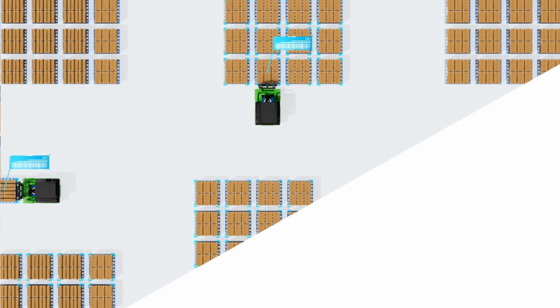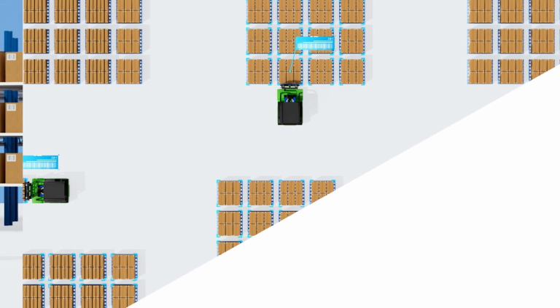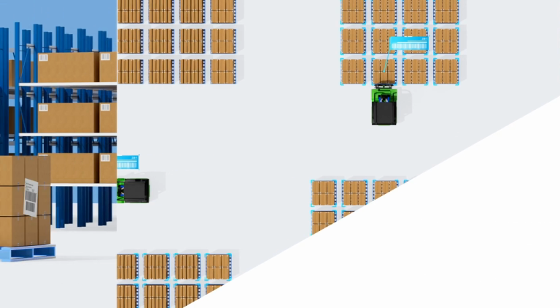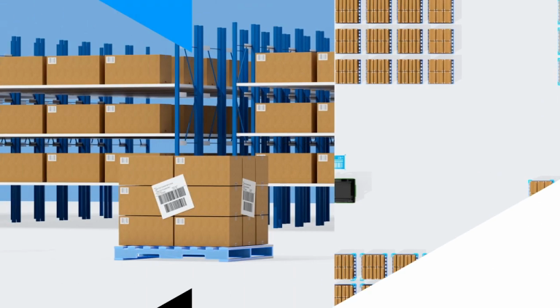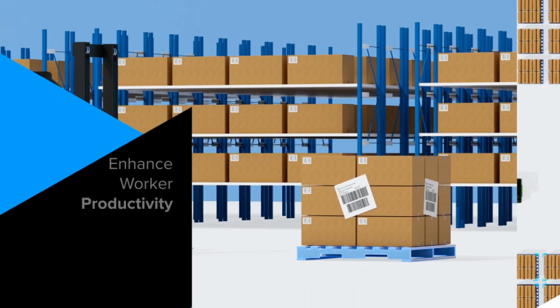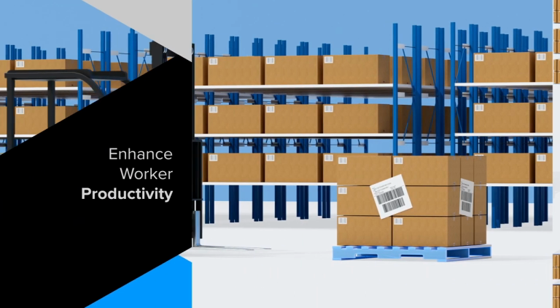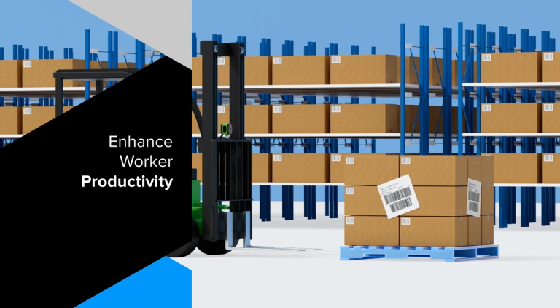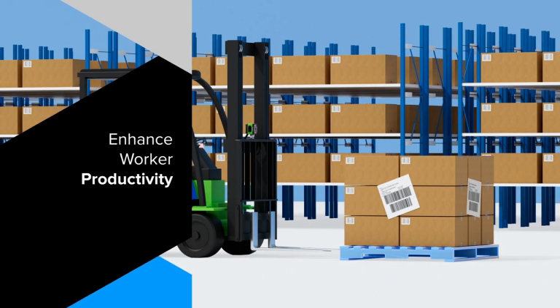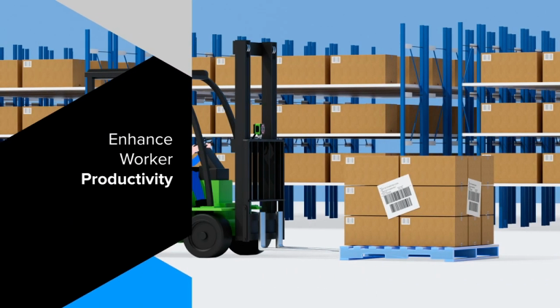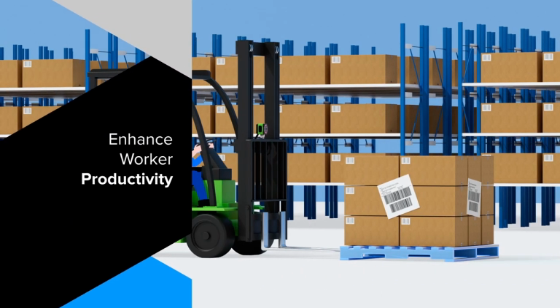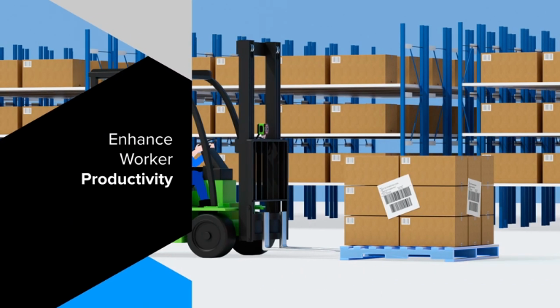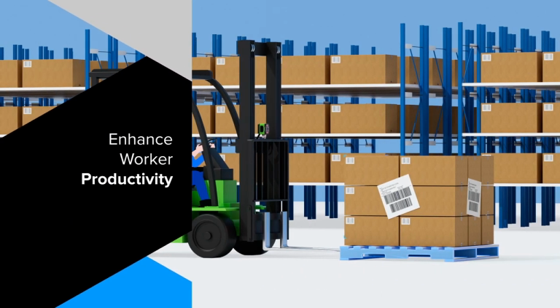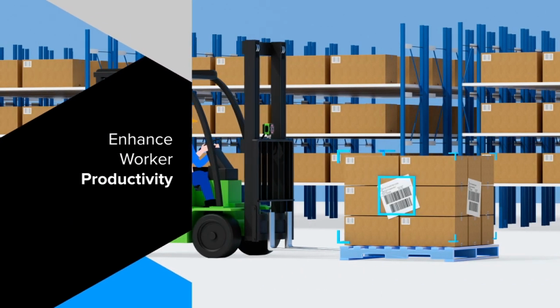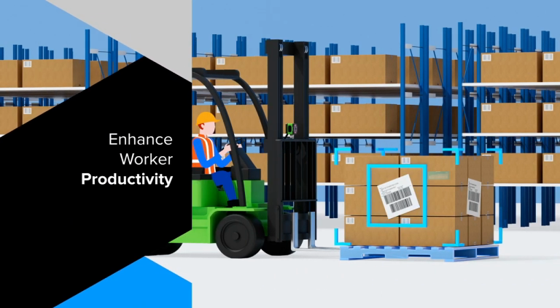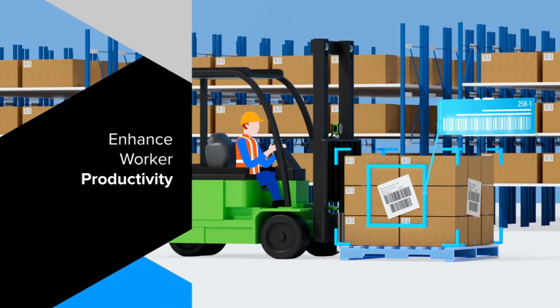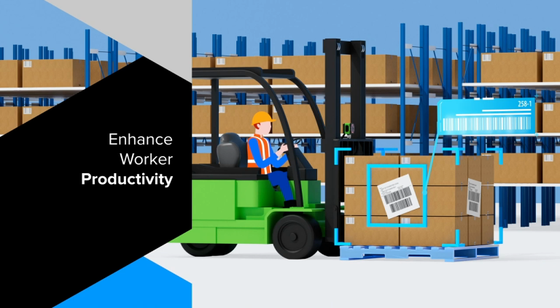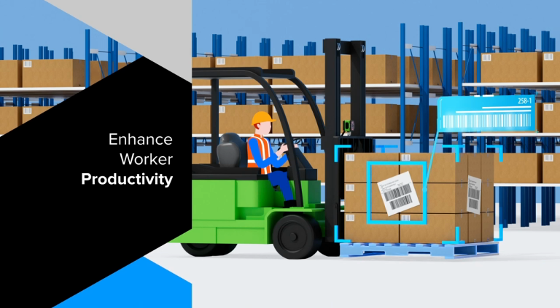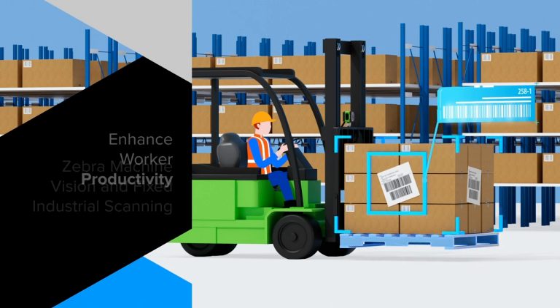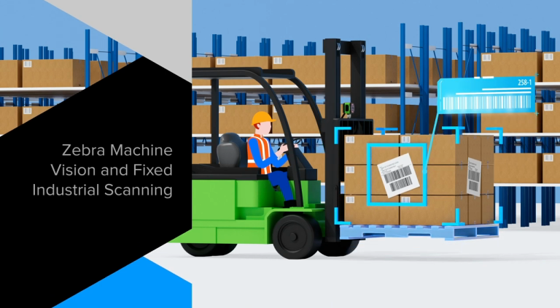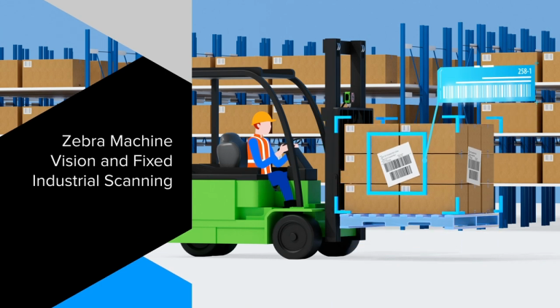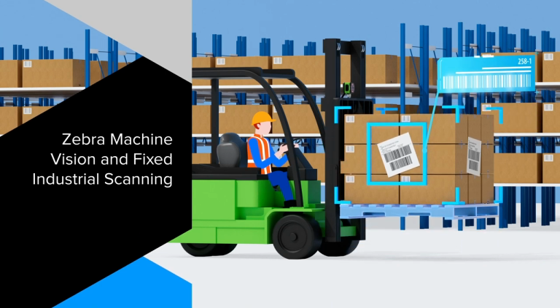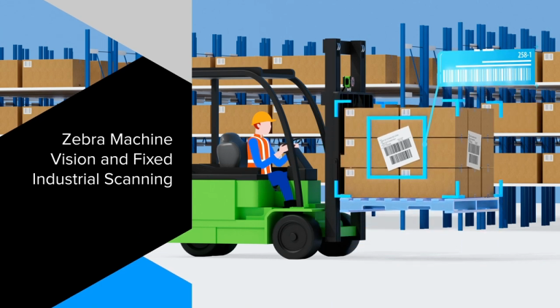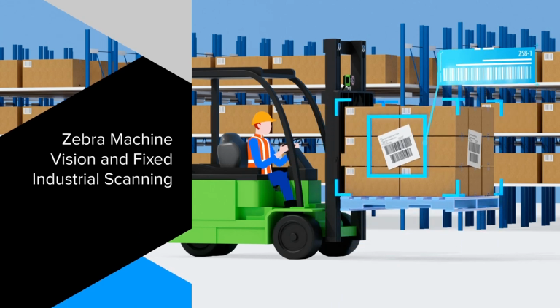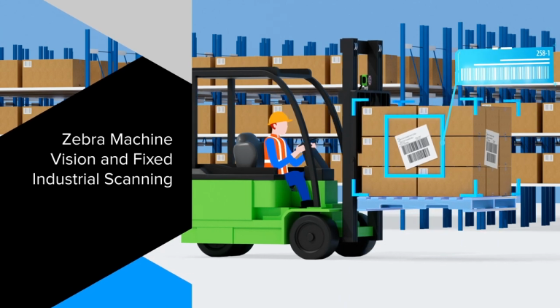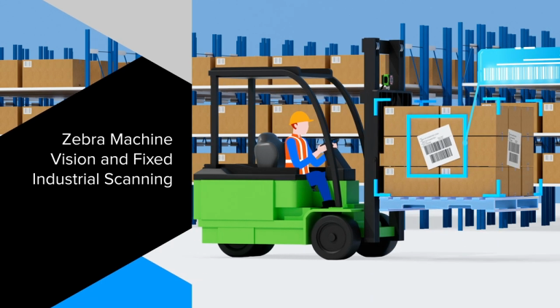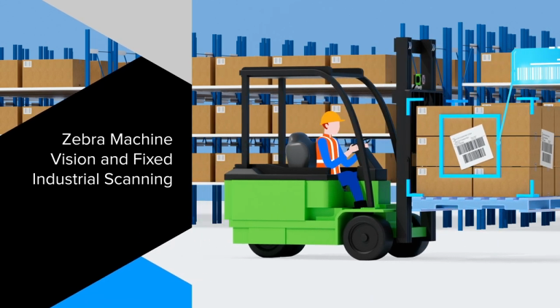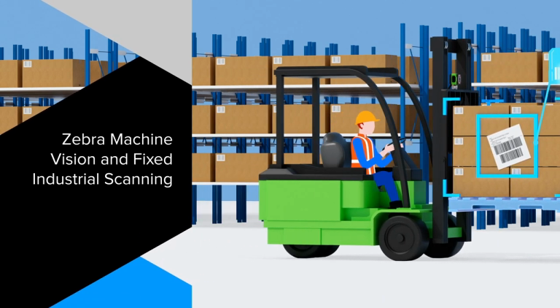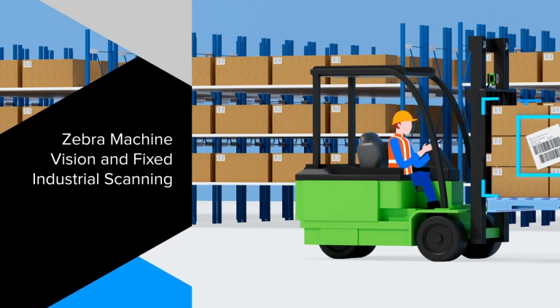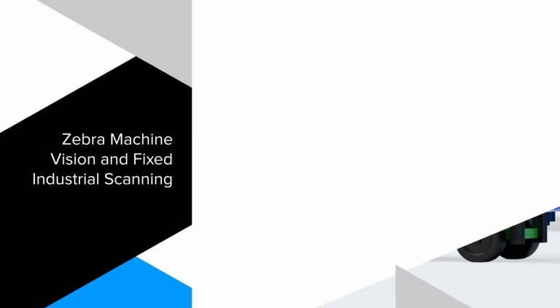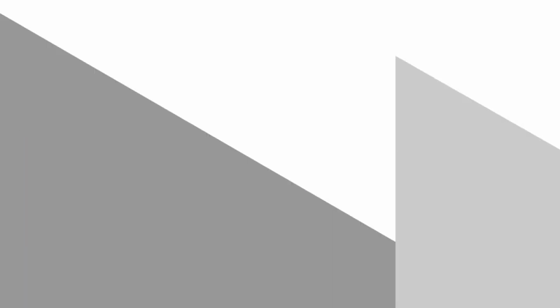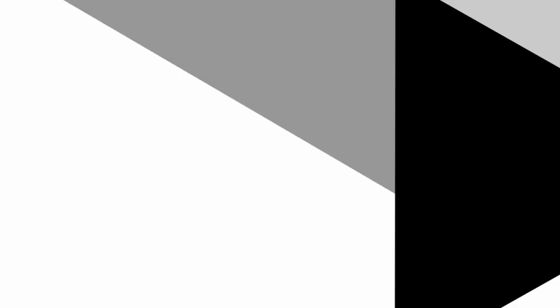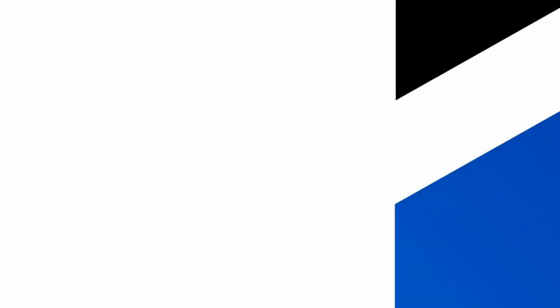Enhance worker safety and productivity in your warehouse. Let us show you what Zebra machine vision and fixed industrial scanning can do.